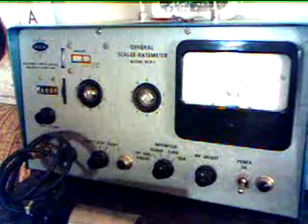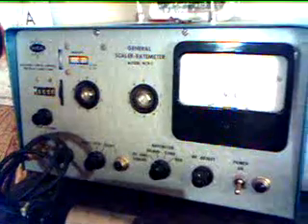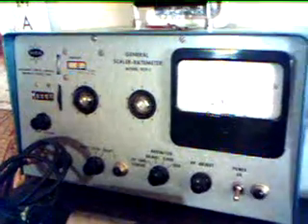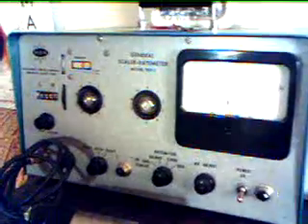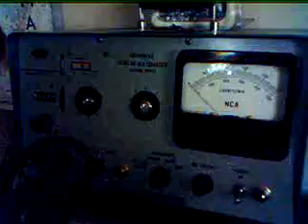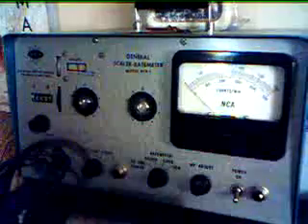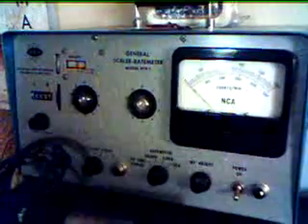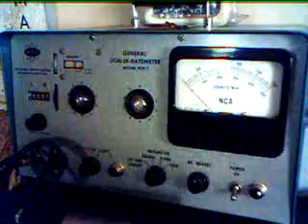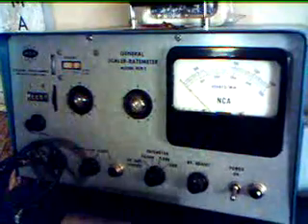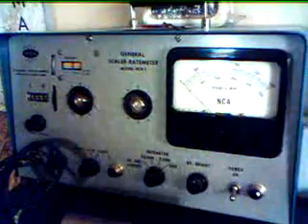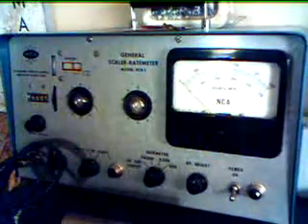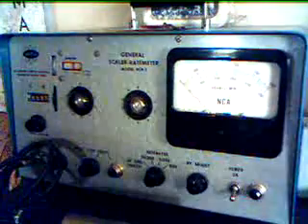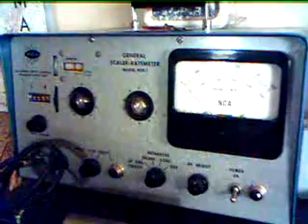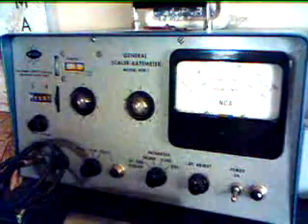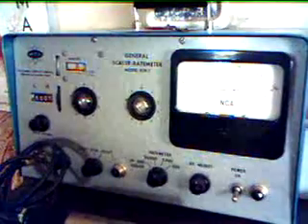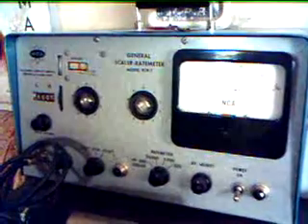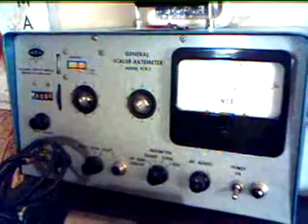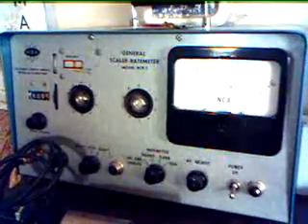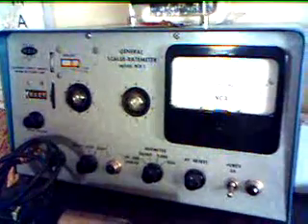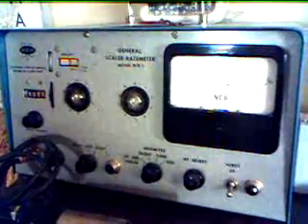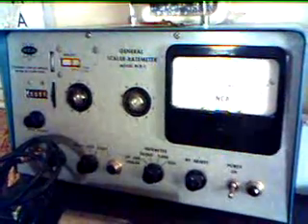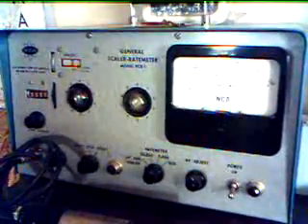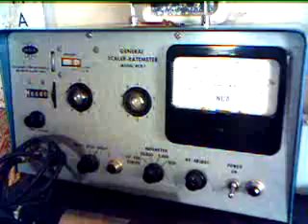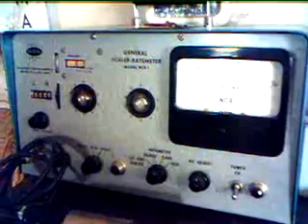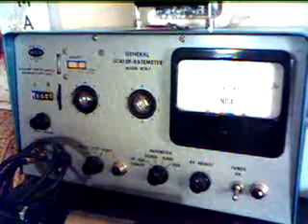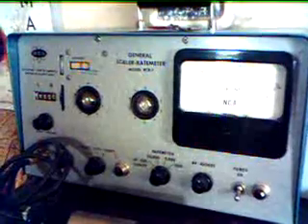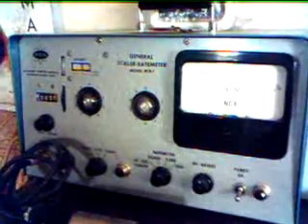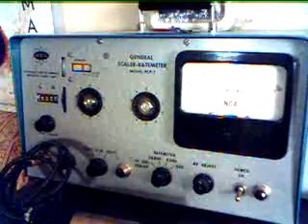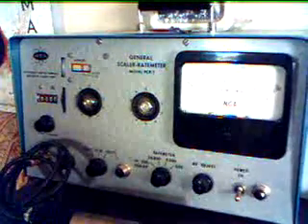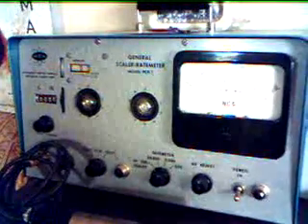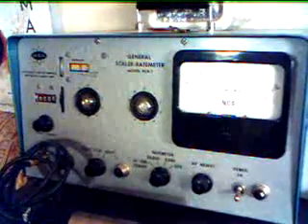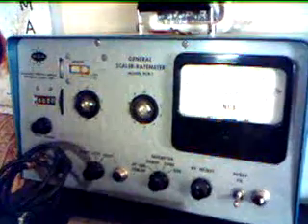This is my NCA rate meter, and this unit dates from the 1950s.